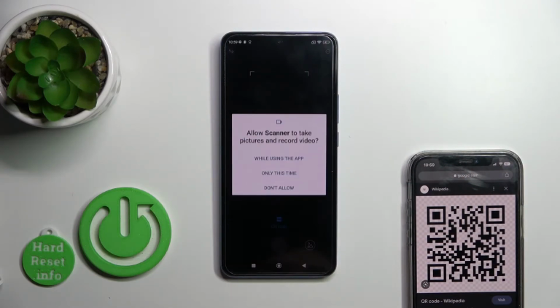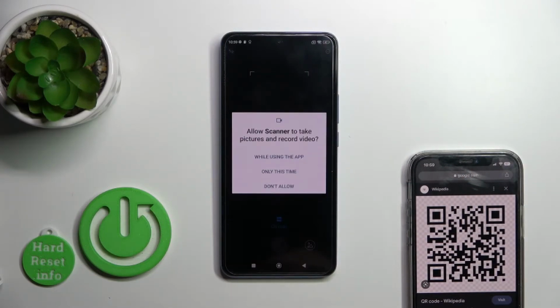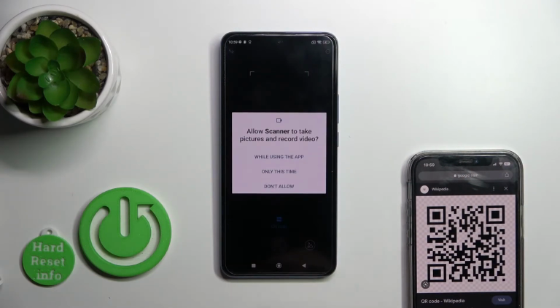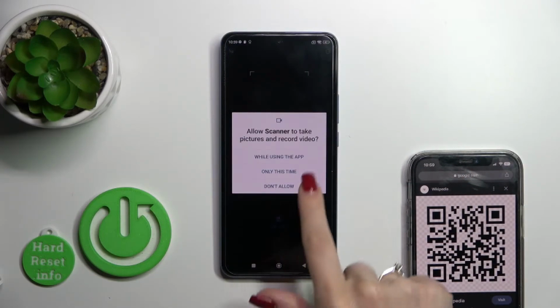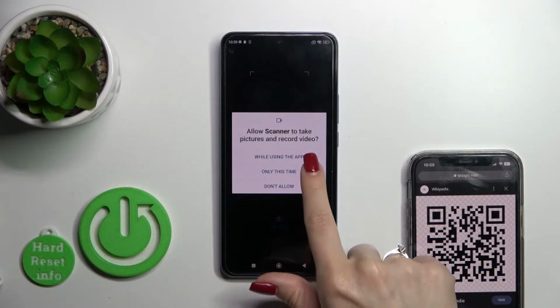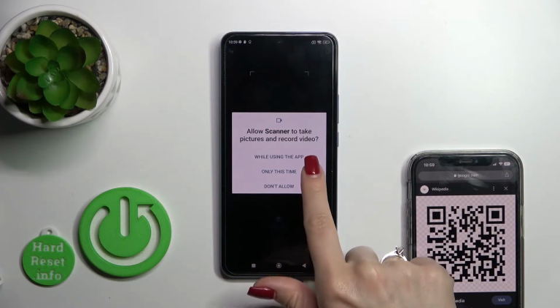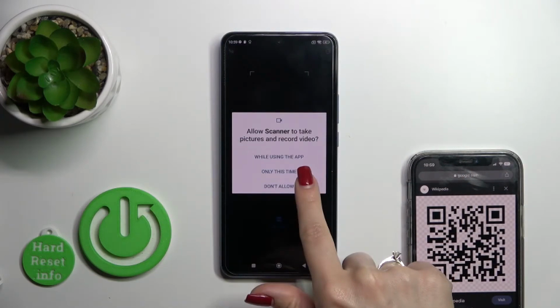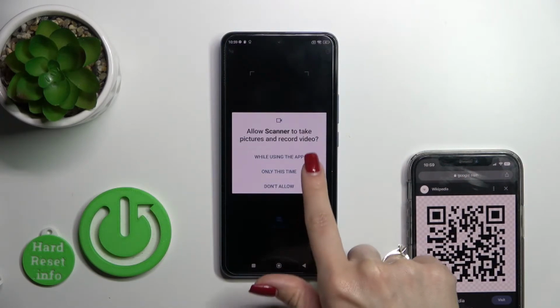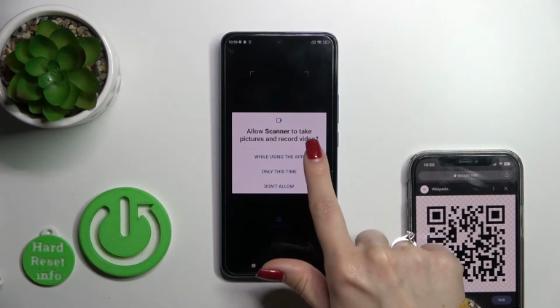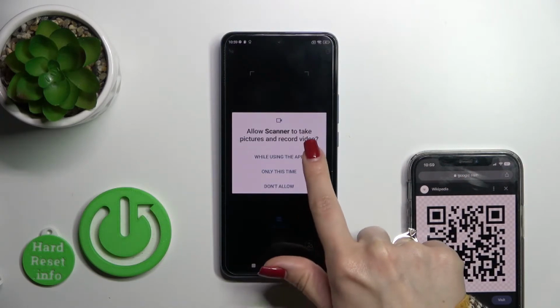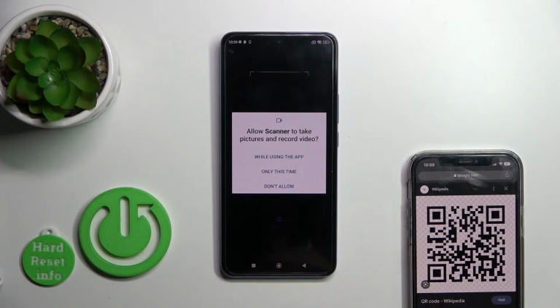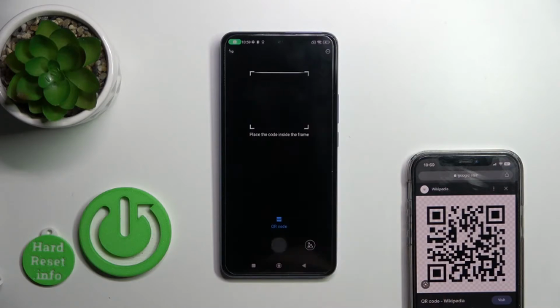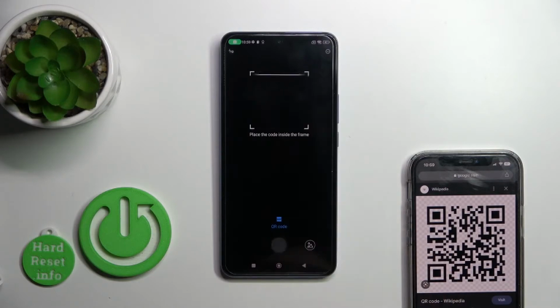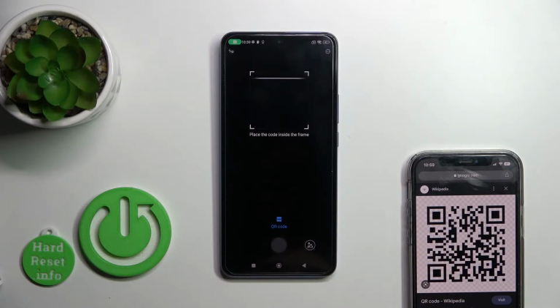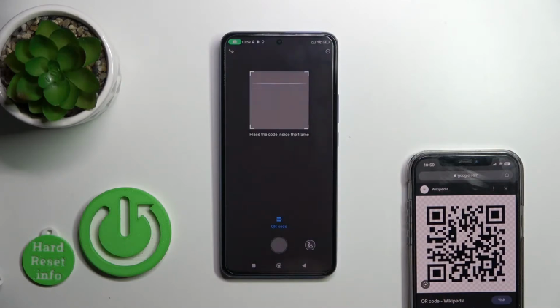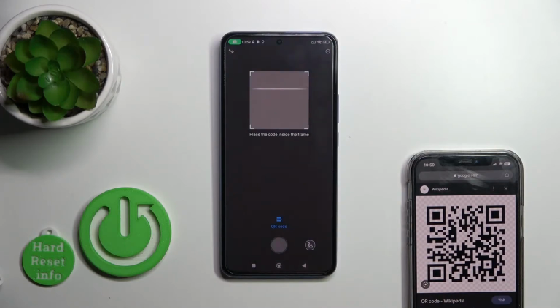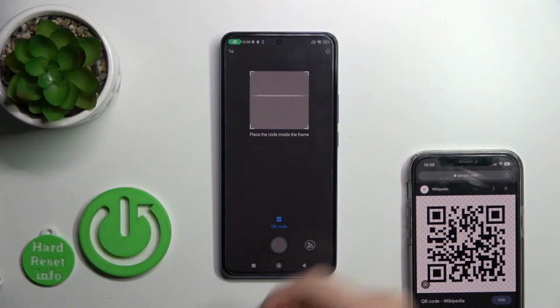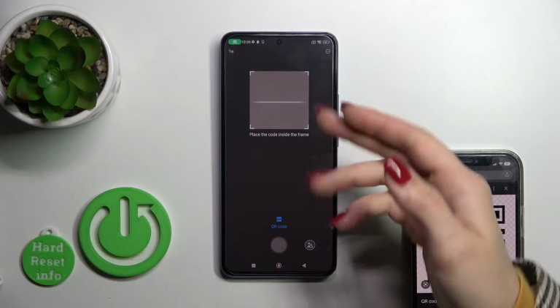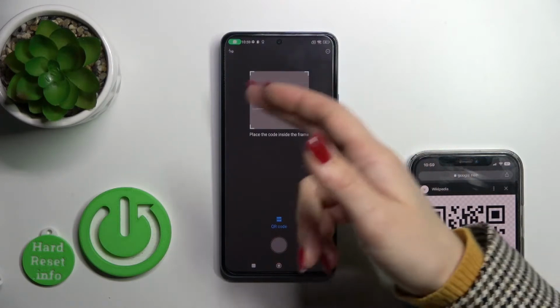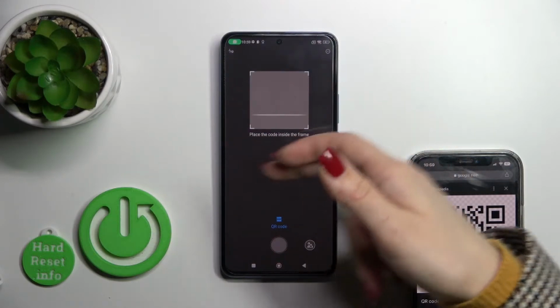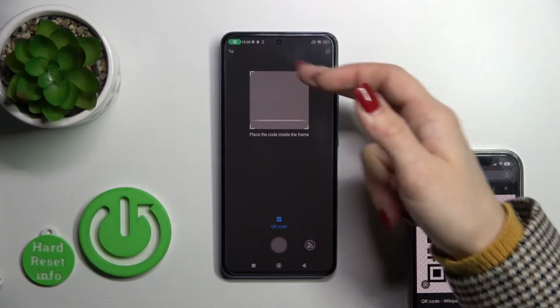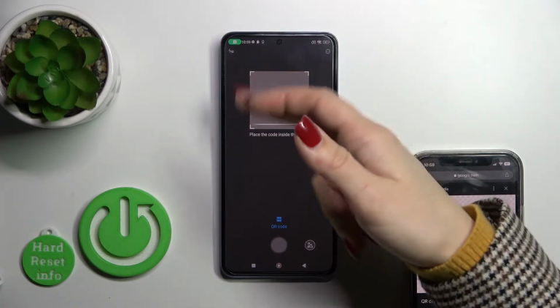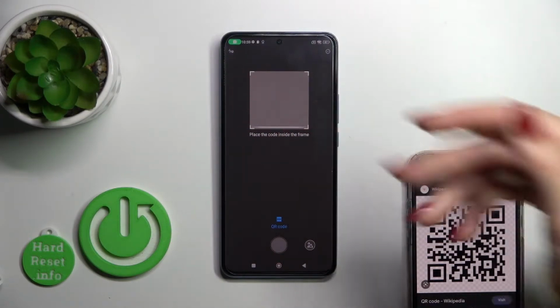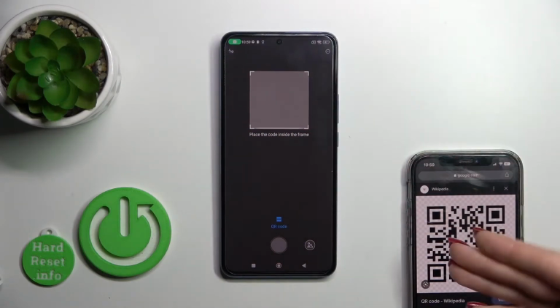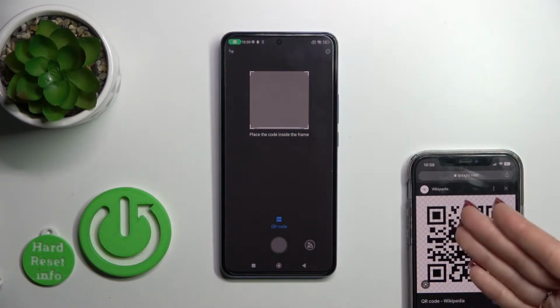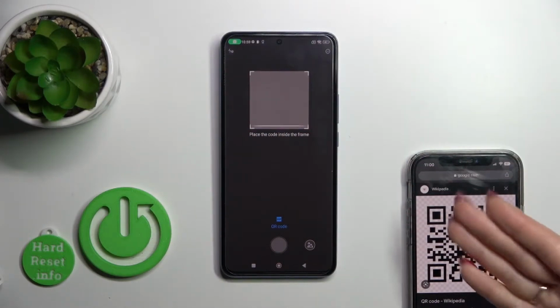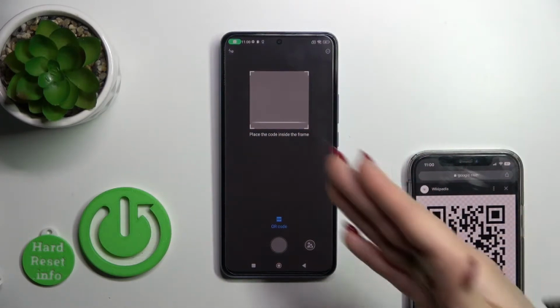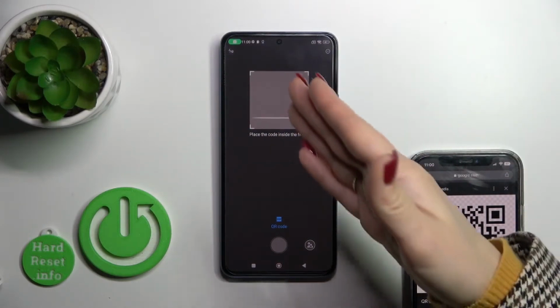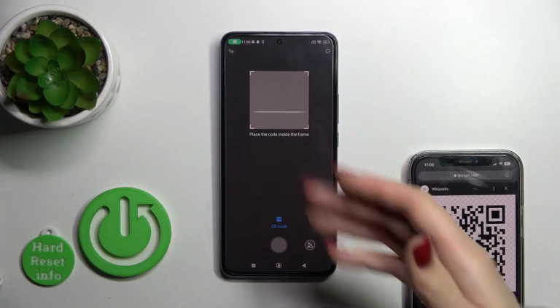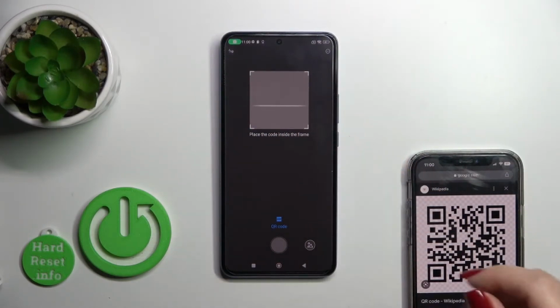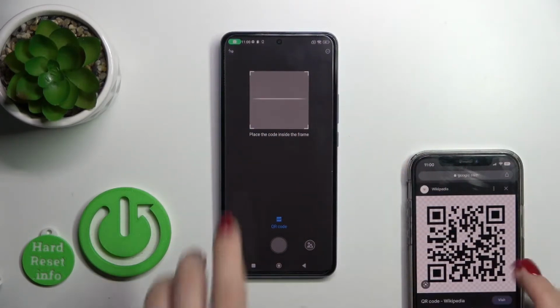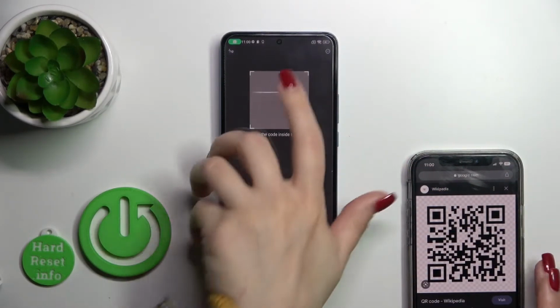Then click yes, I agree, and allow while using the app. Now we should place our QR code into this frame.